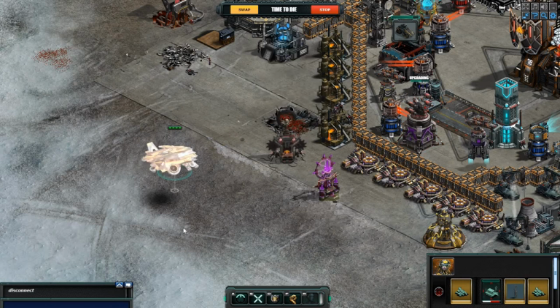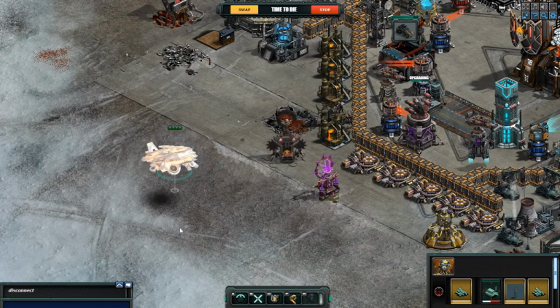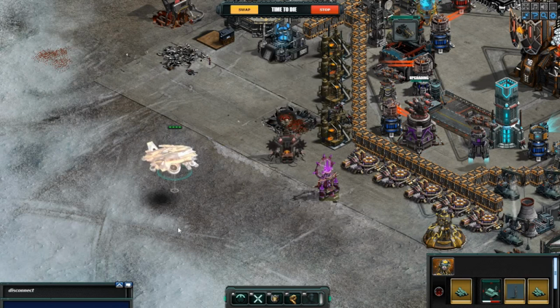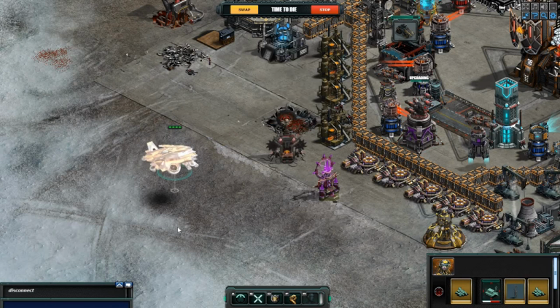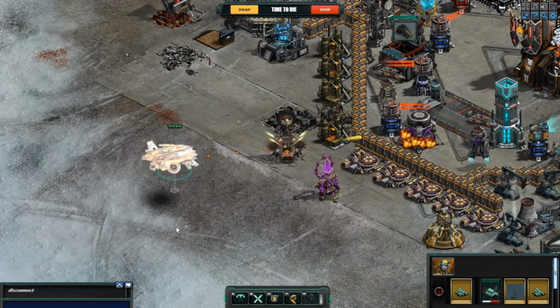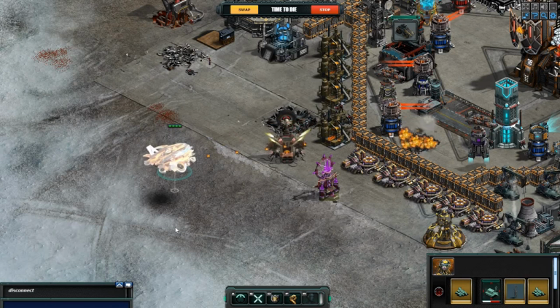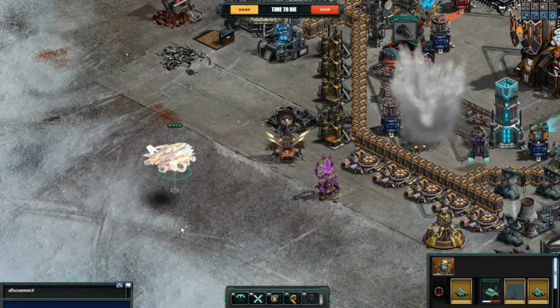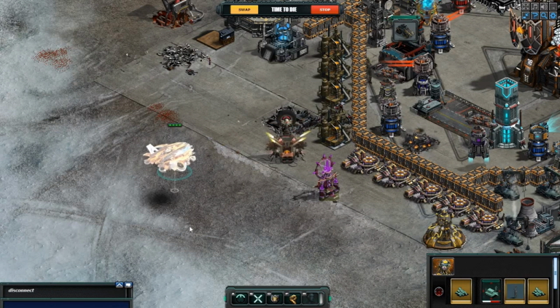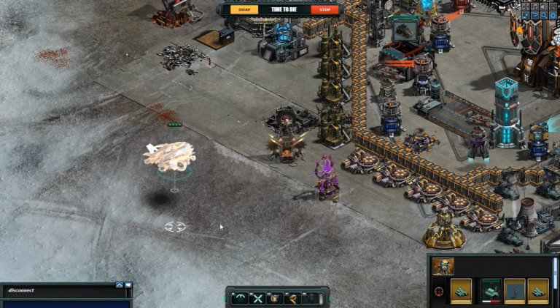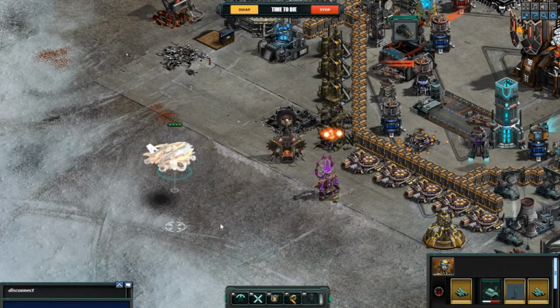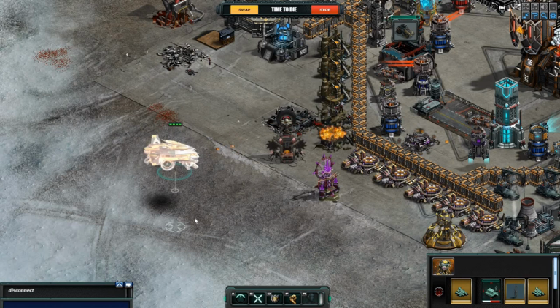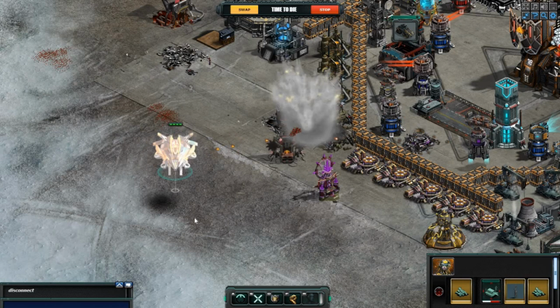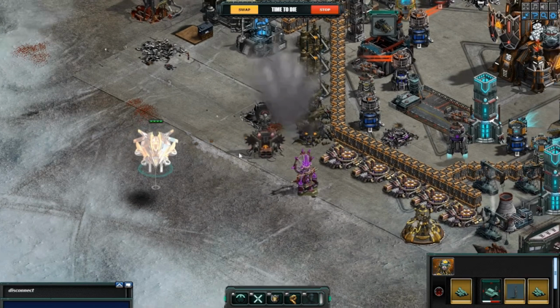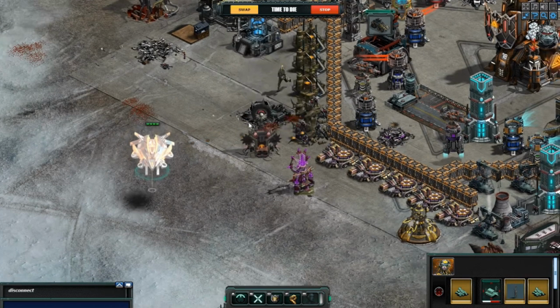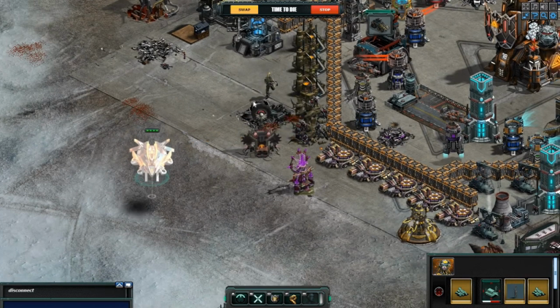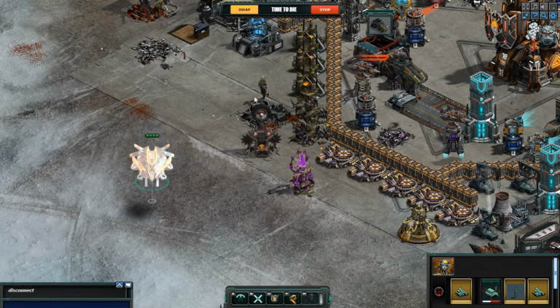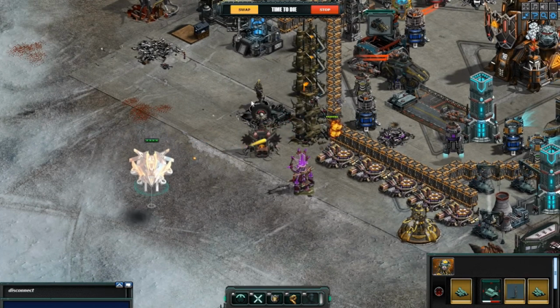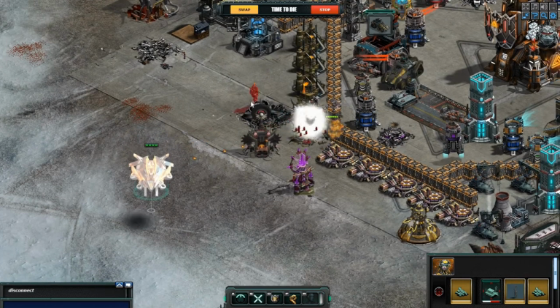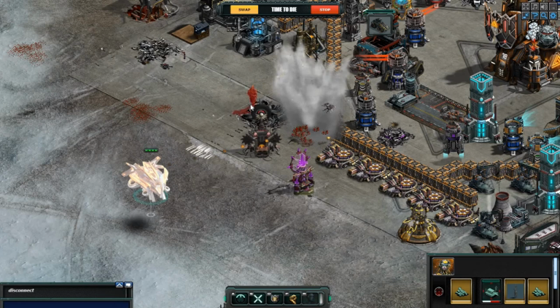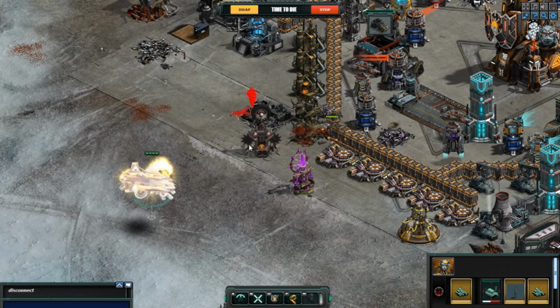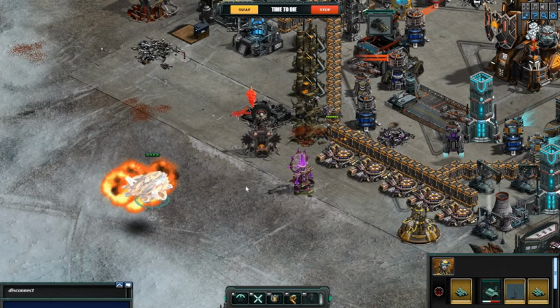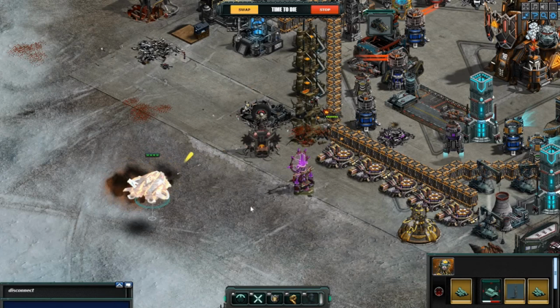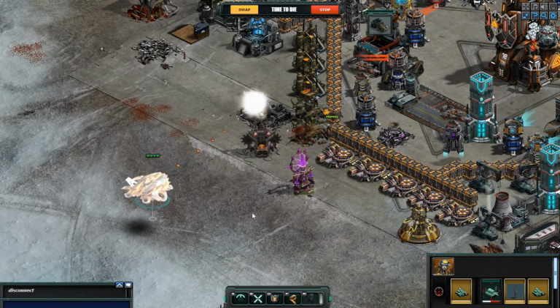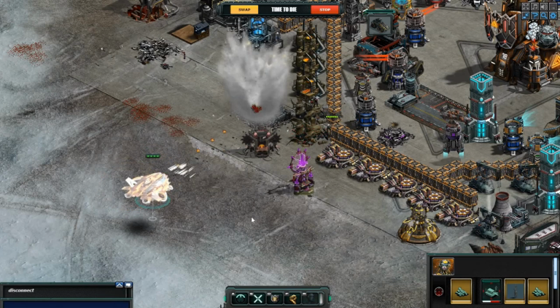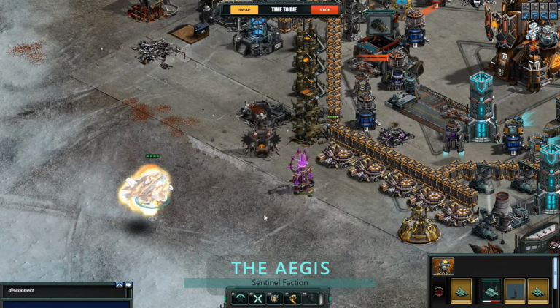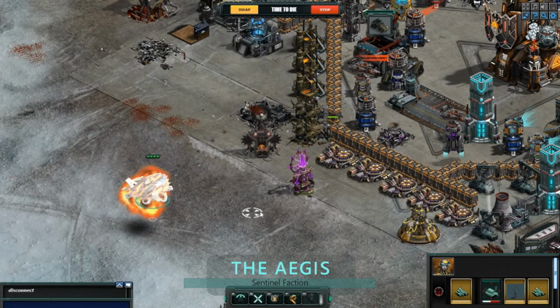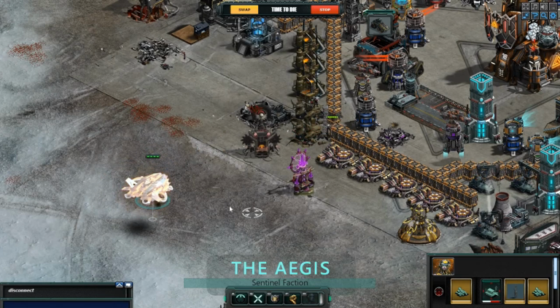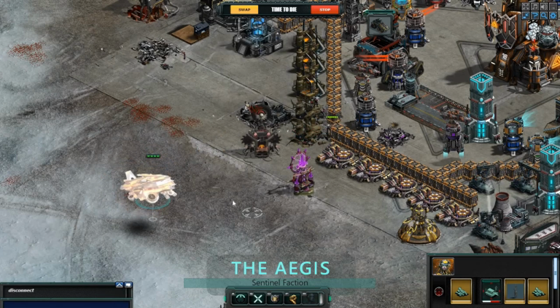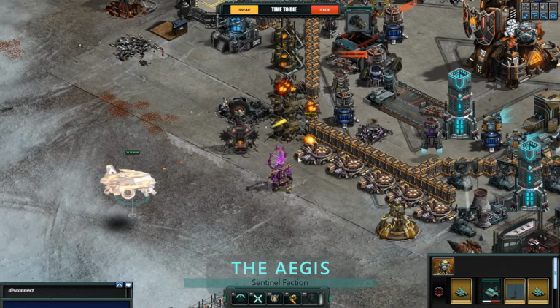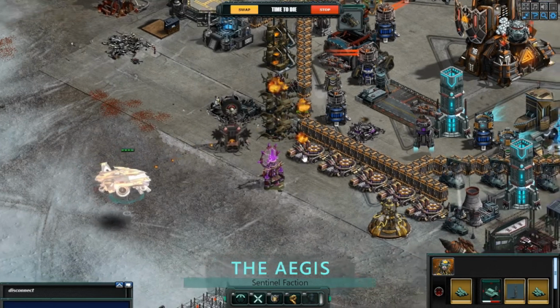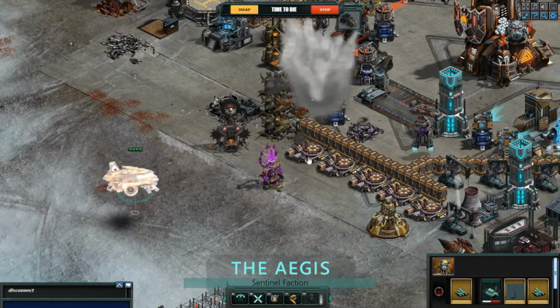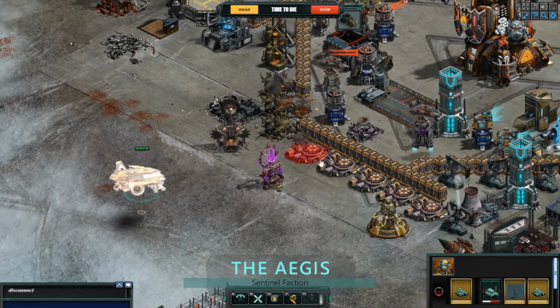Hello, Commanders, and welcome to Warcom HQ. Today we'll be discussing the impressive second-generation aircraft, the Aegis, from the Sentinel faction.